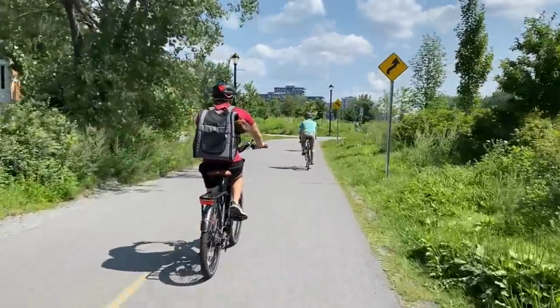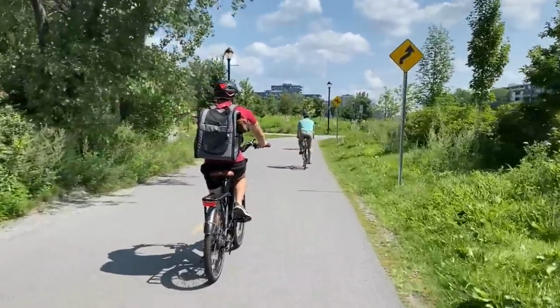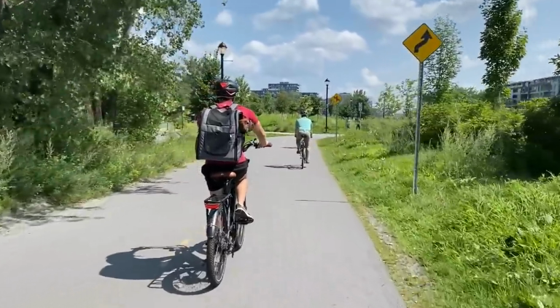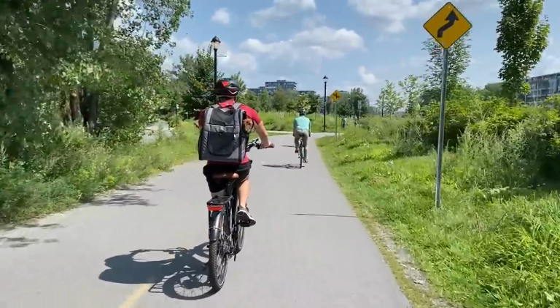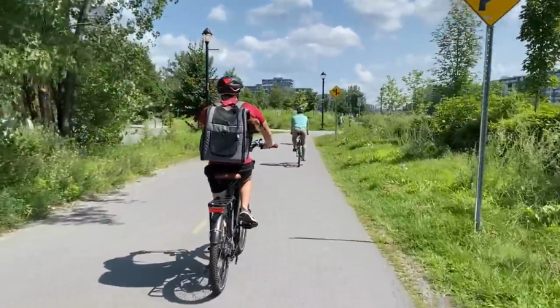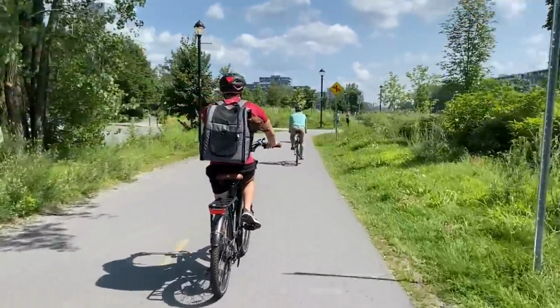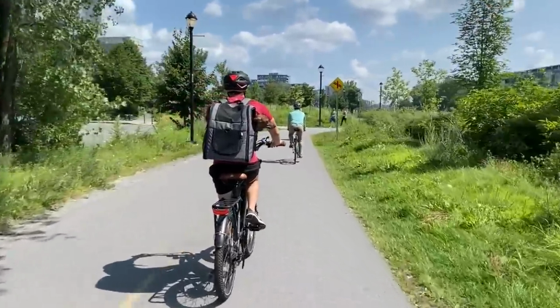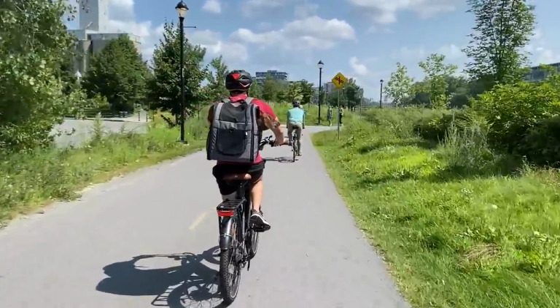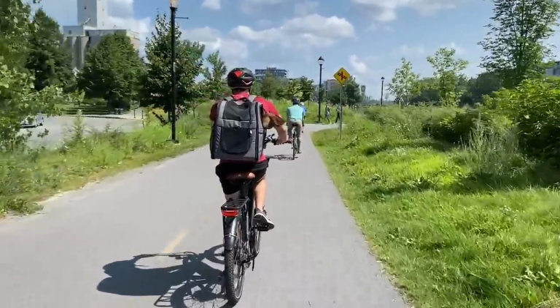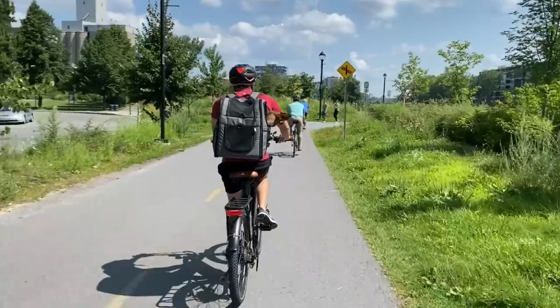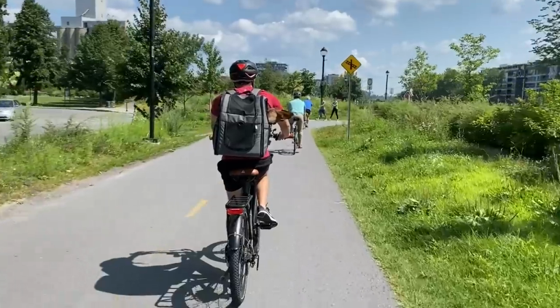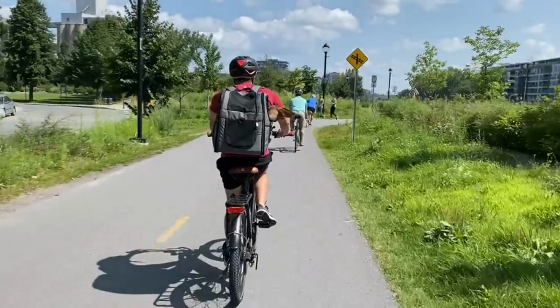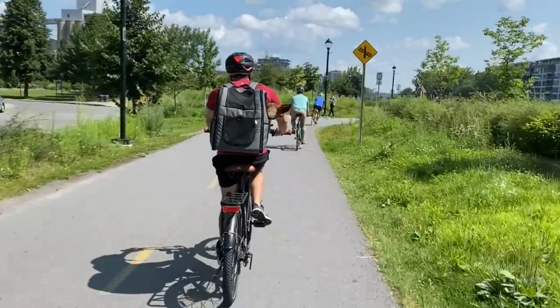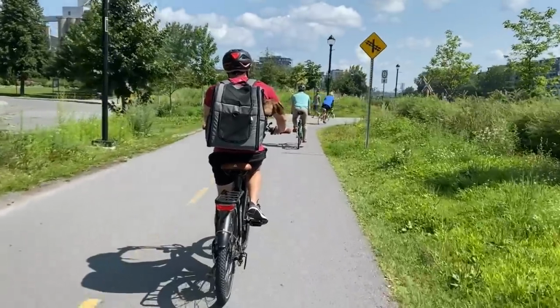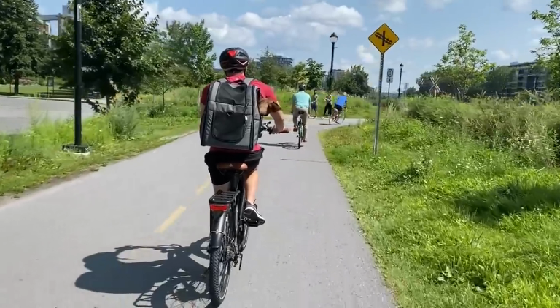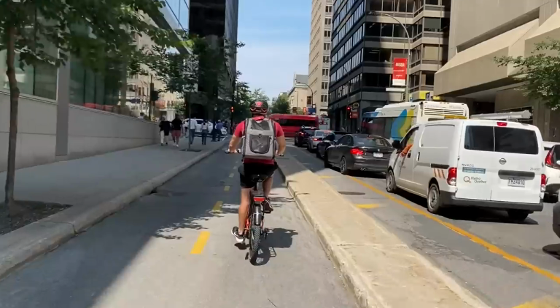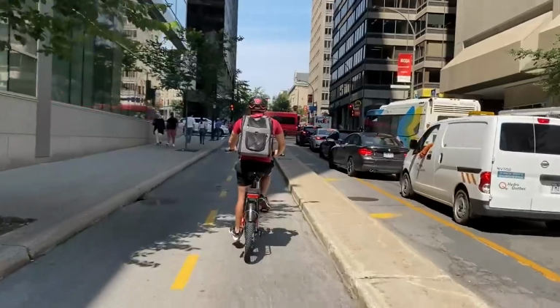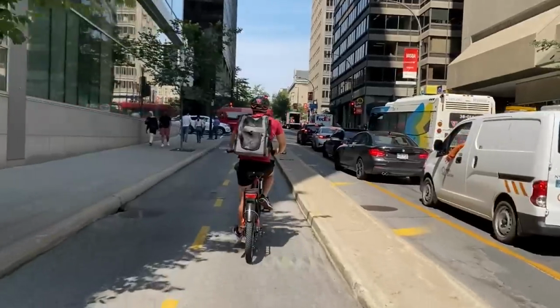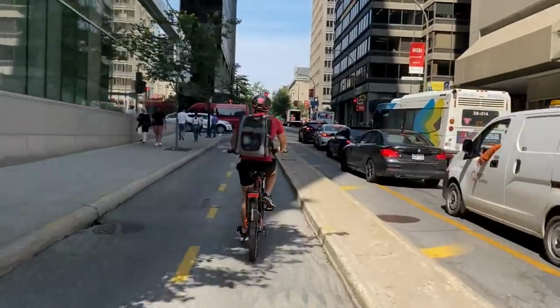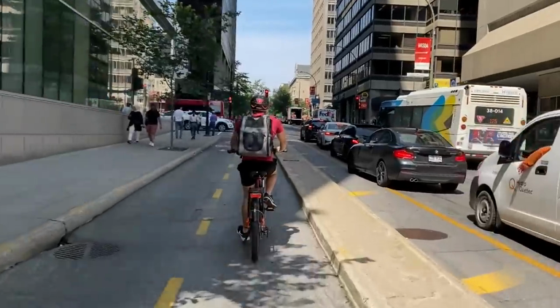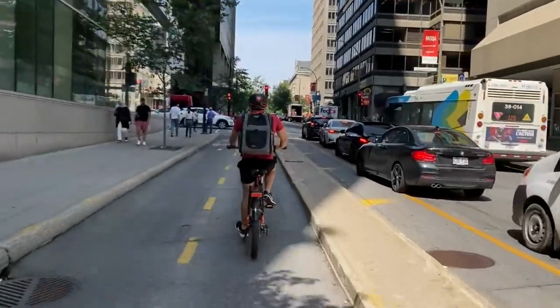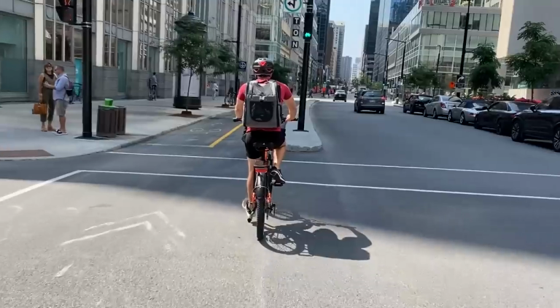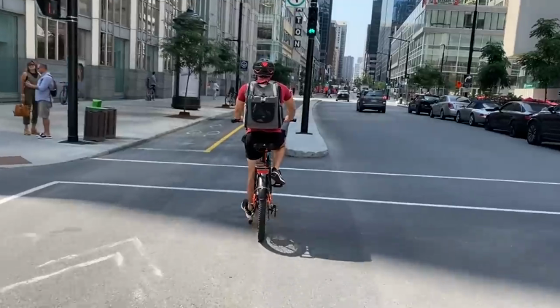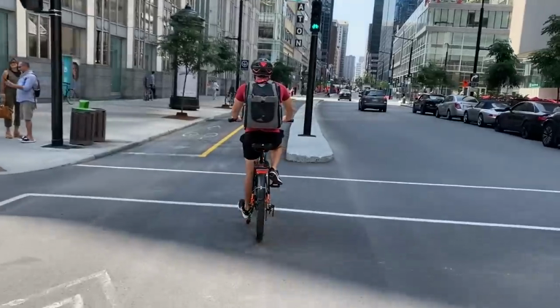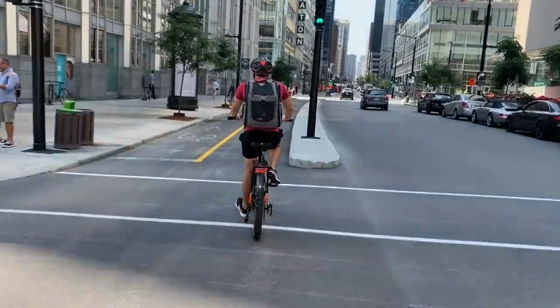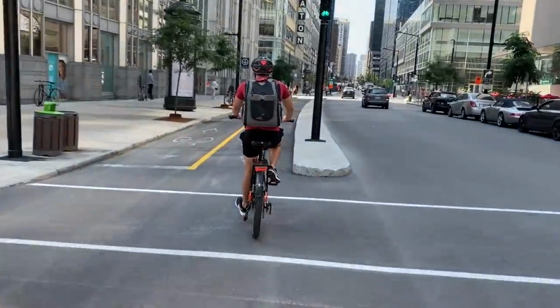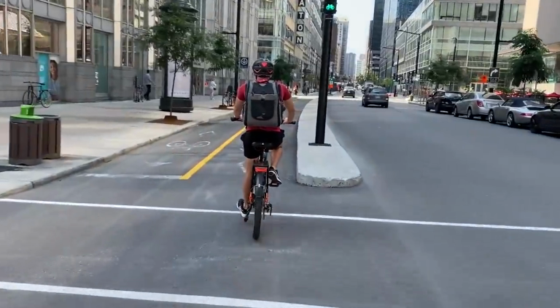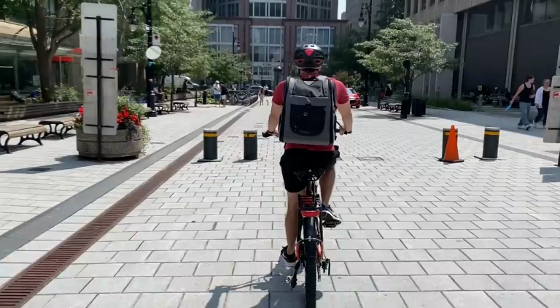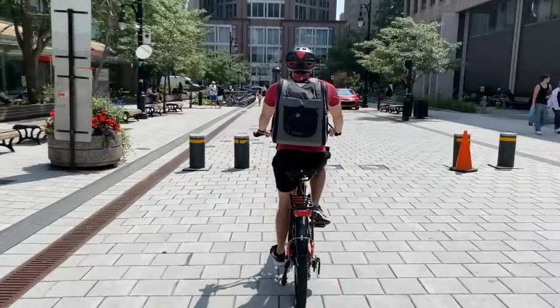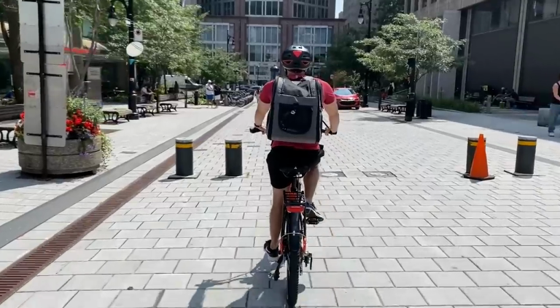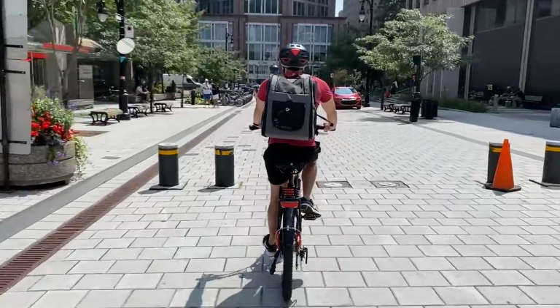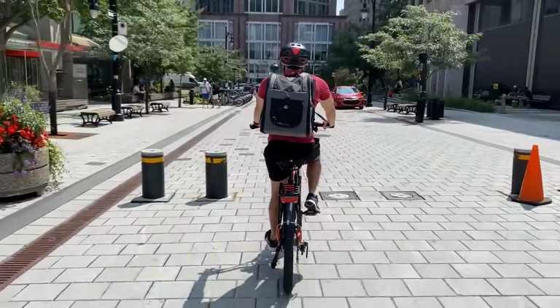The battery life on these e-bikes is also great. At the end of the day we had ridden them over 20 miles or 32 kilometers and the battery was still full.